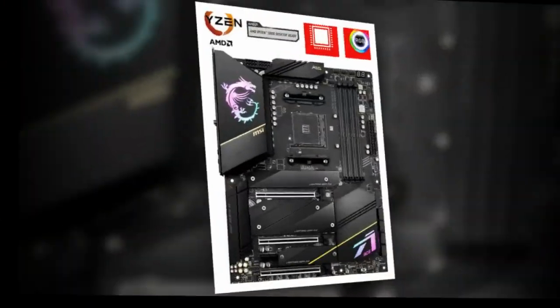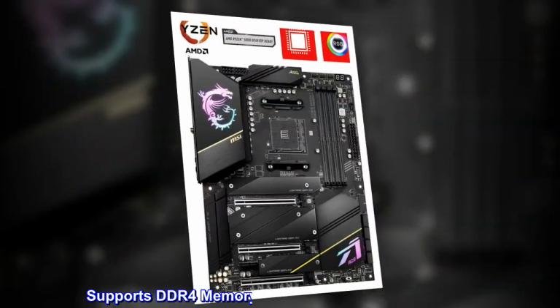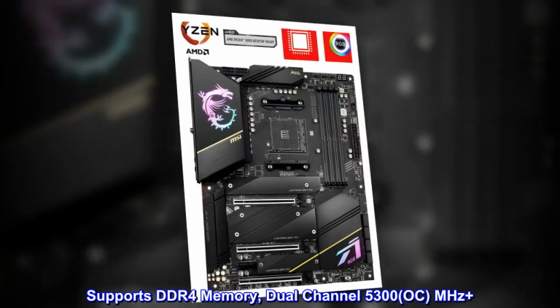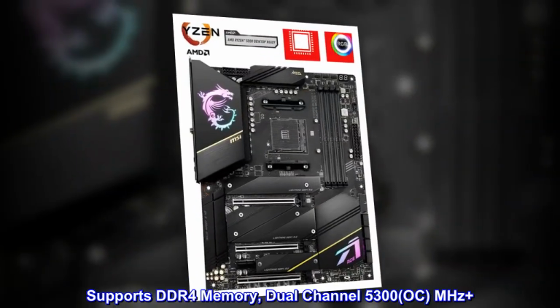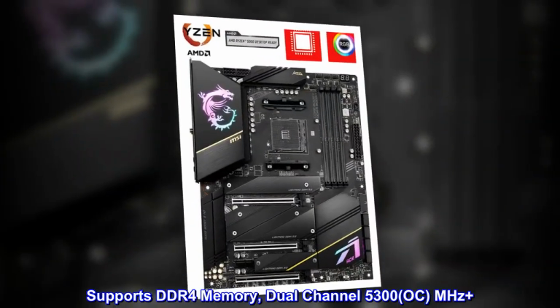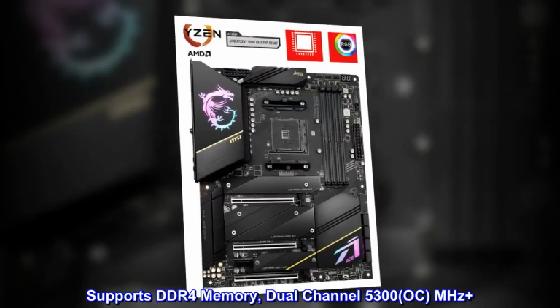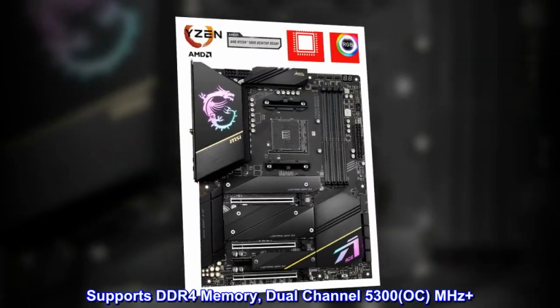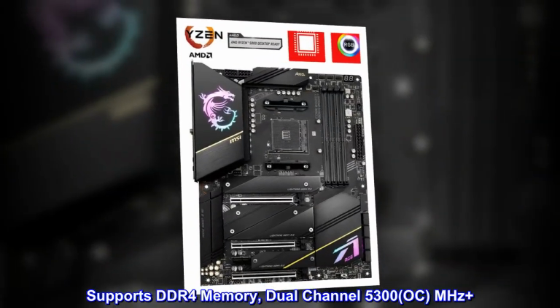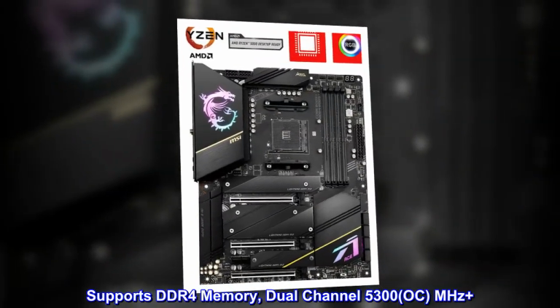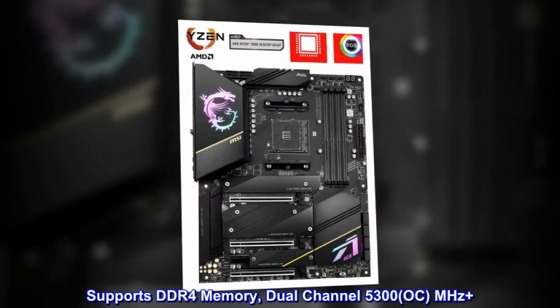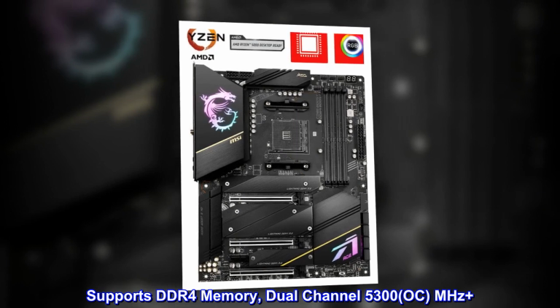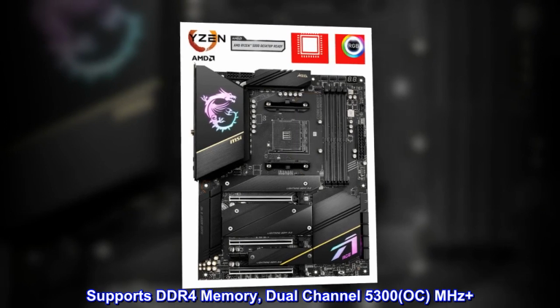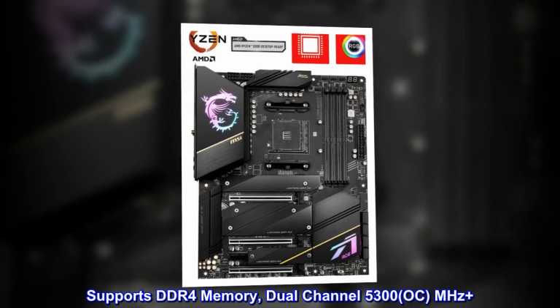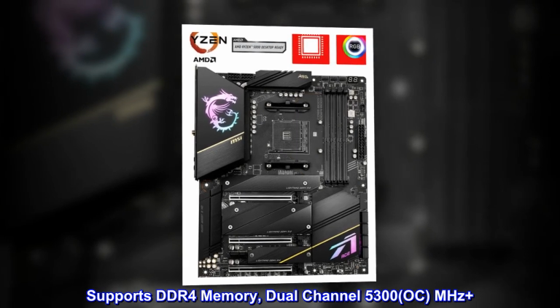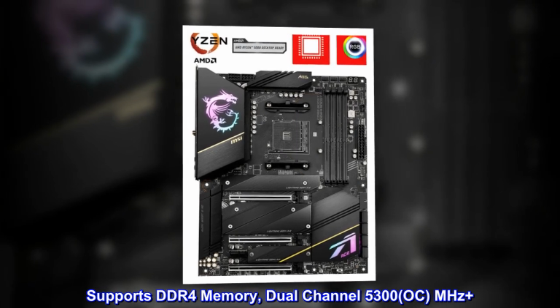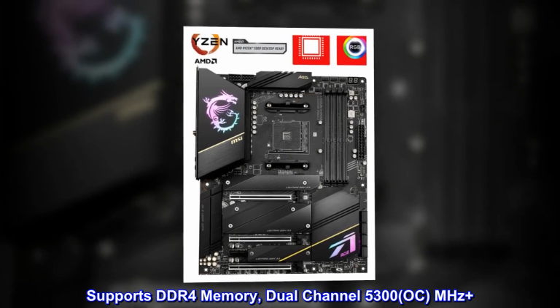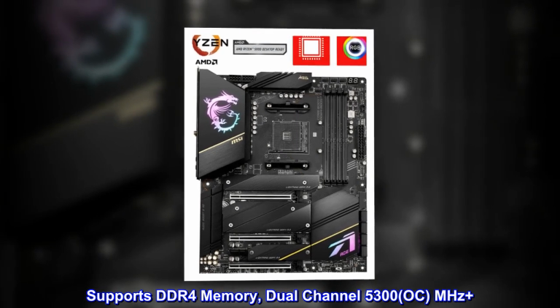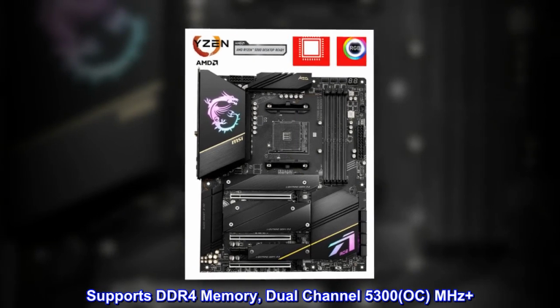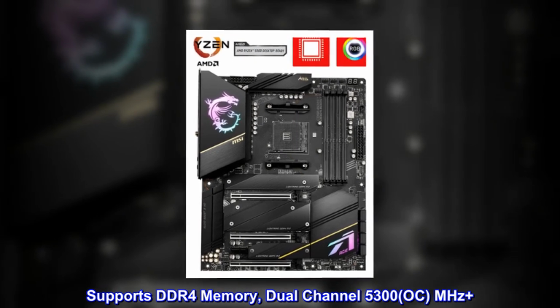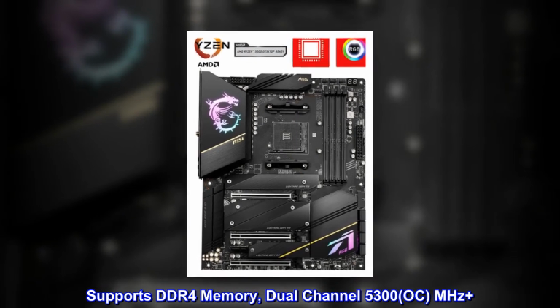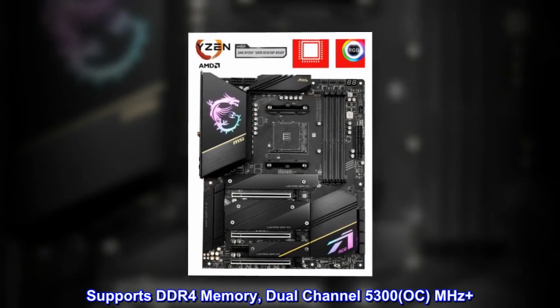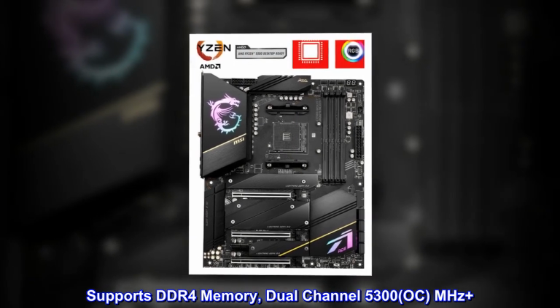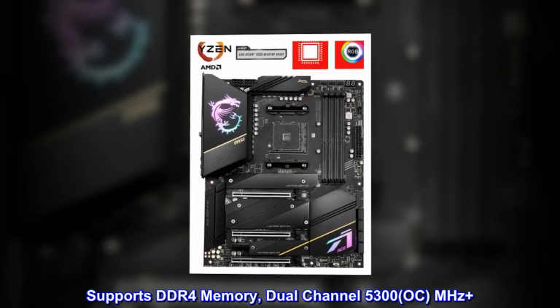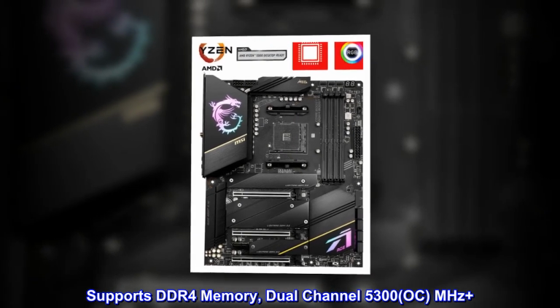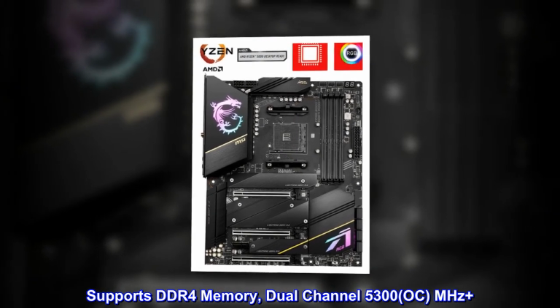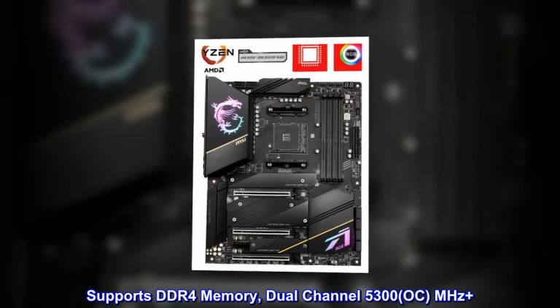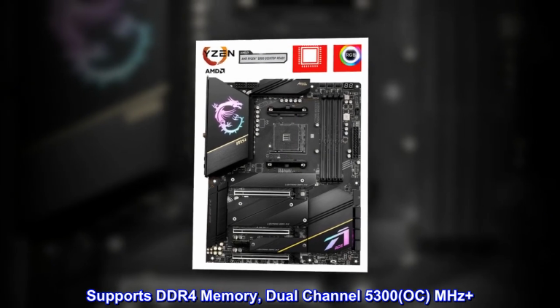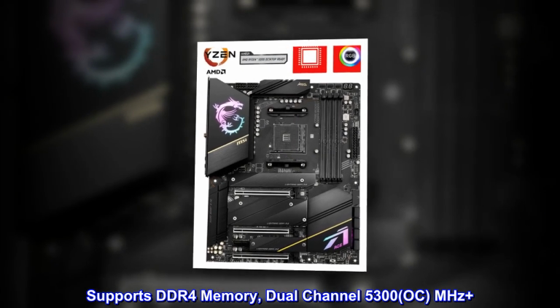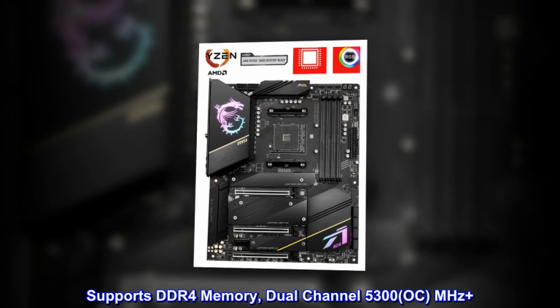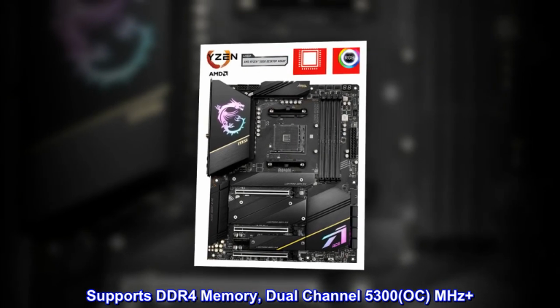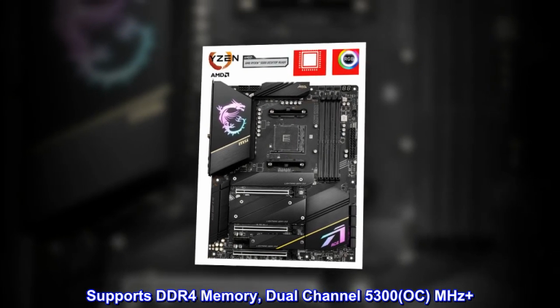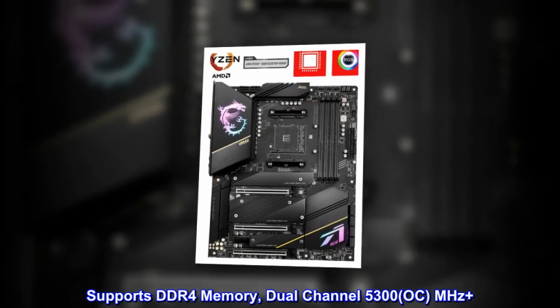Supports DDR4 memory, dual-channel 5300 OC MHz Plus.